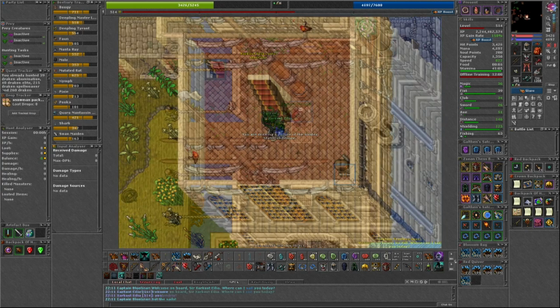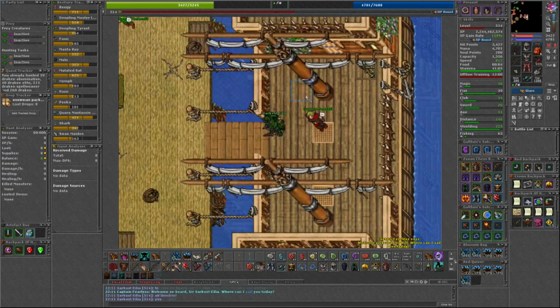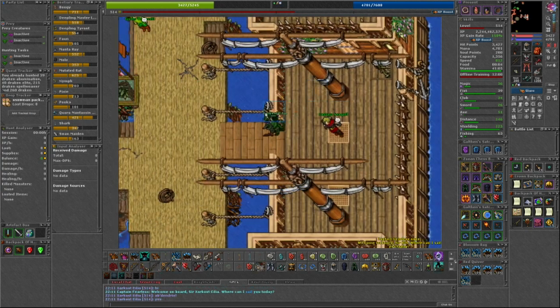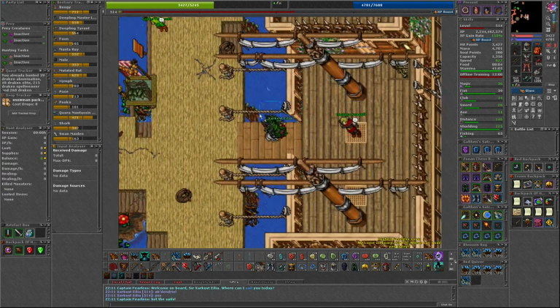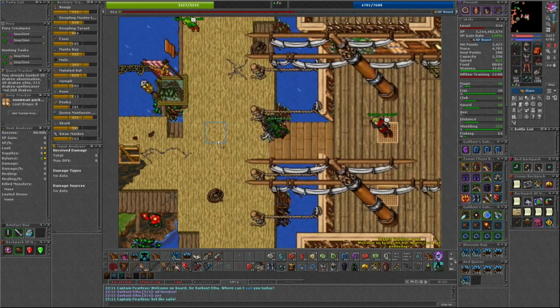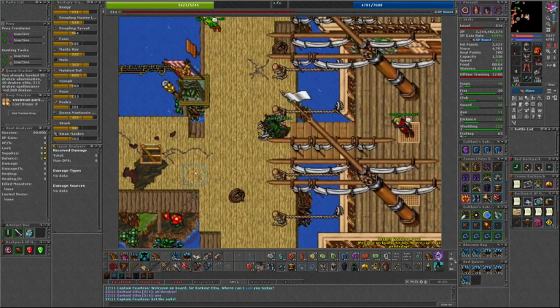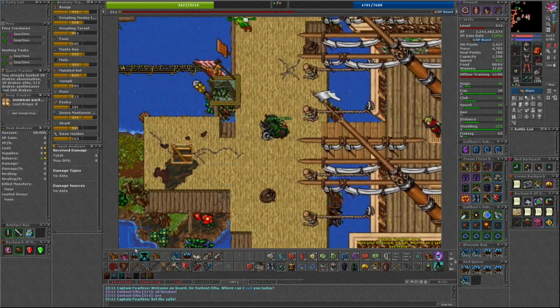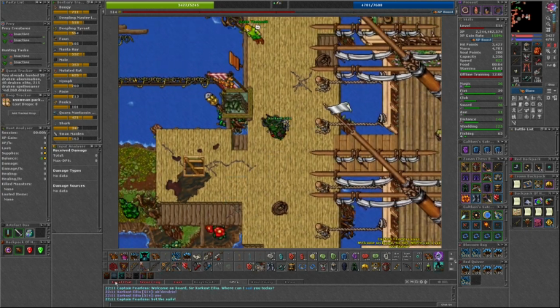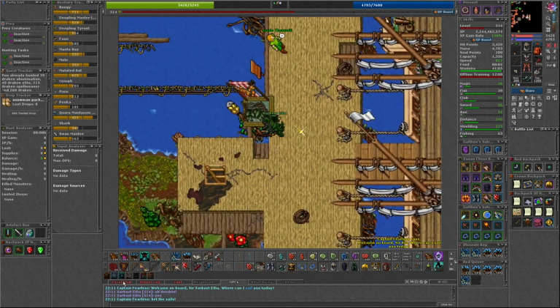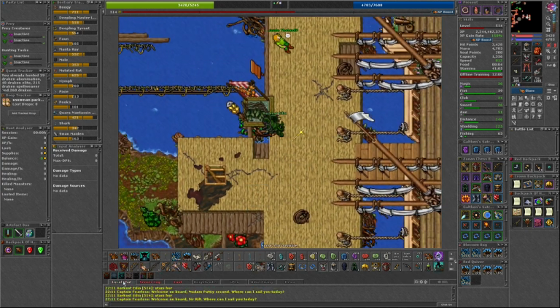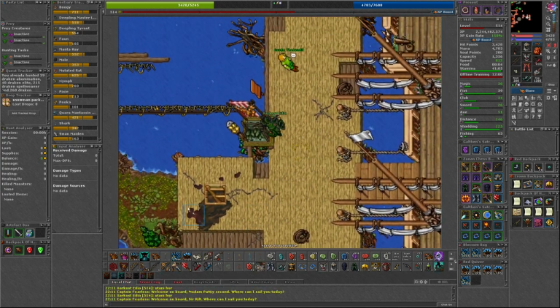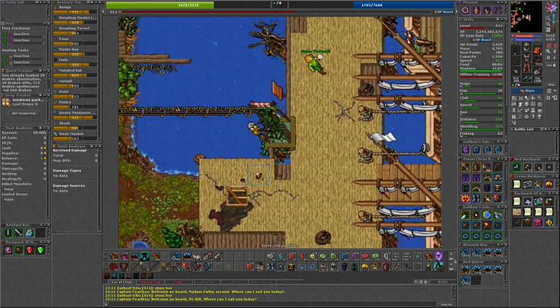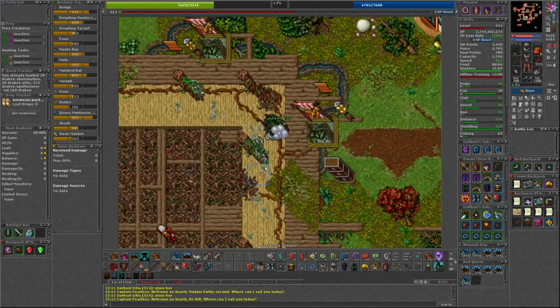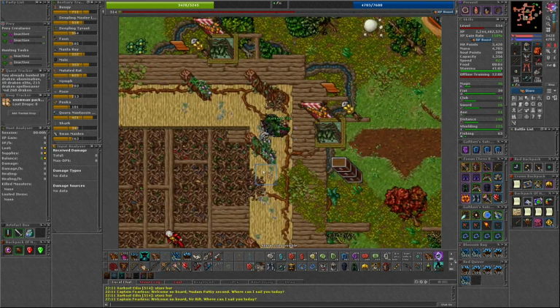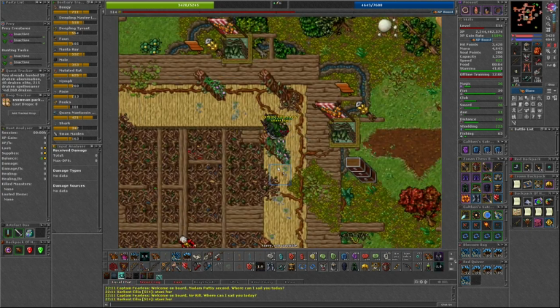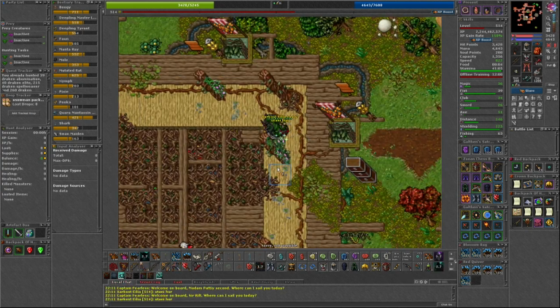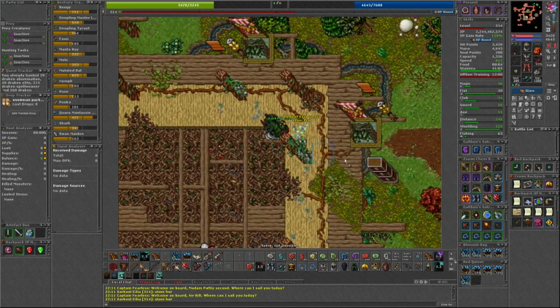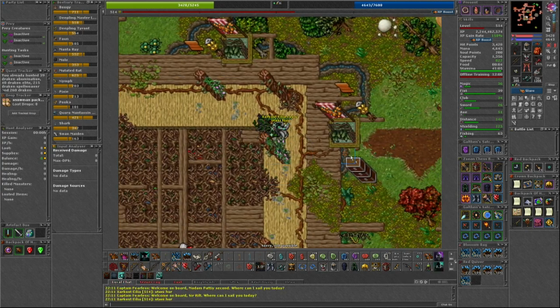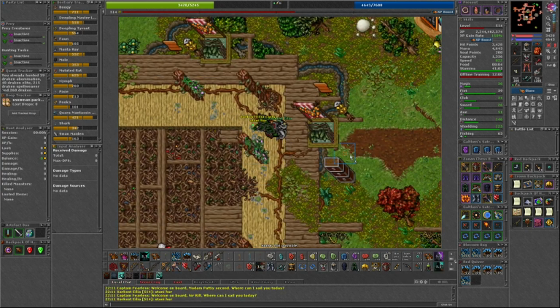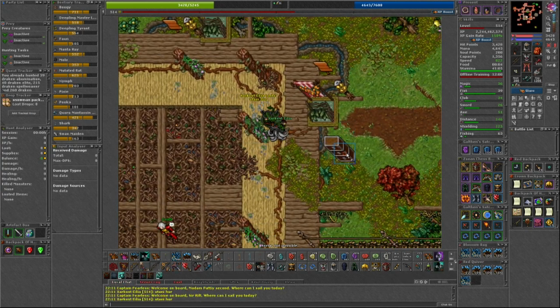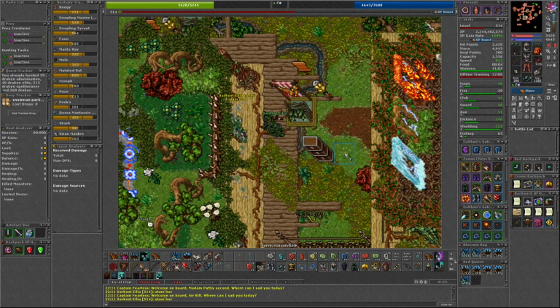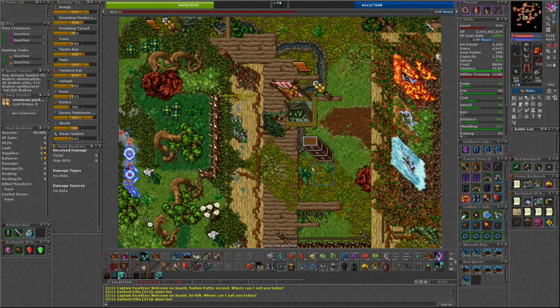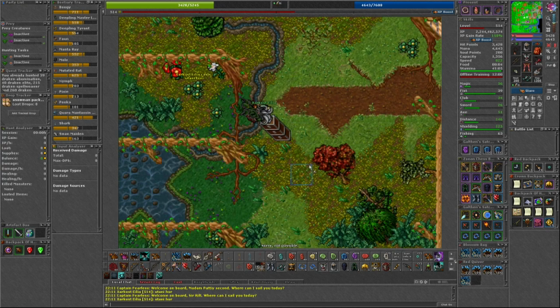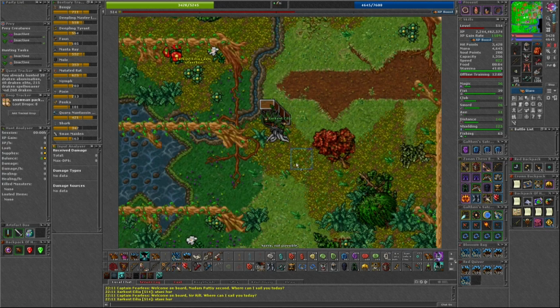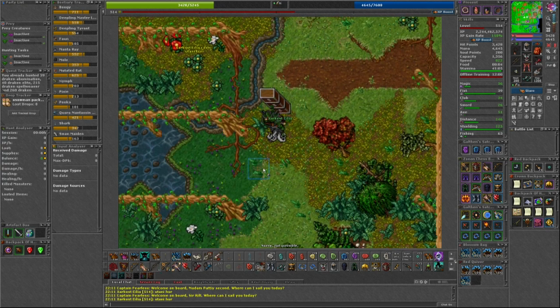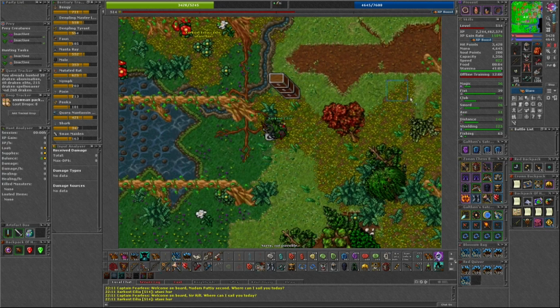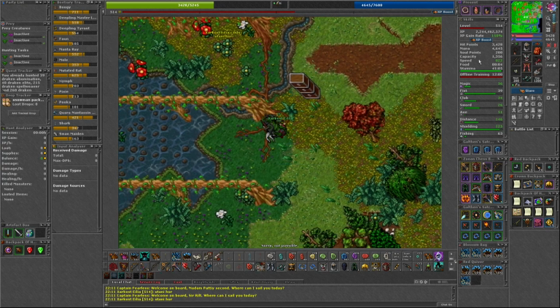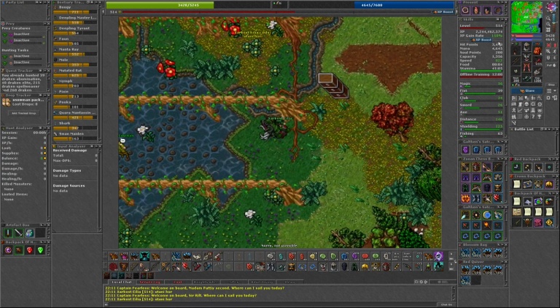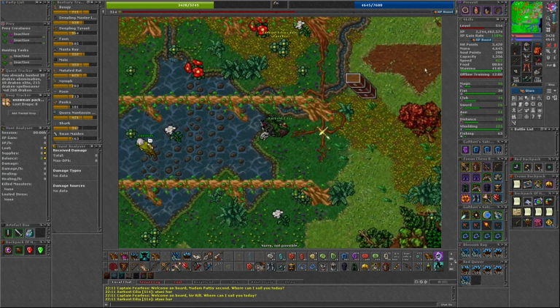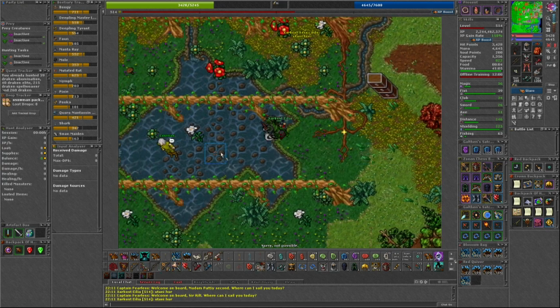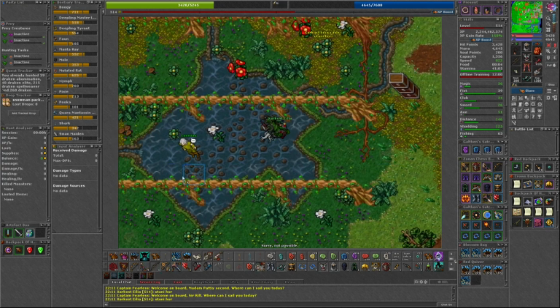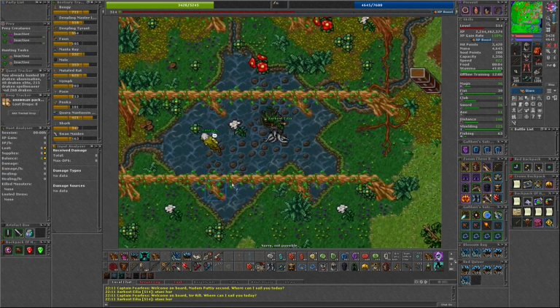Seventh is the house in the southern part of Abdendriel. This can be found west from Abdendriel's Post Office.